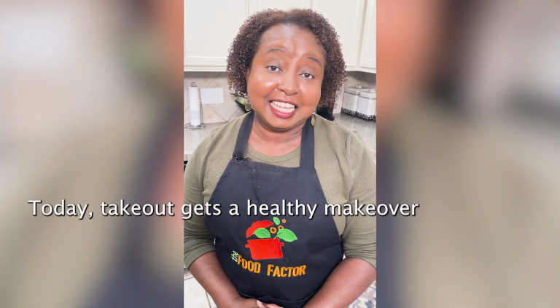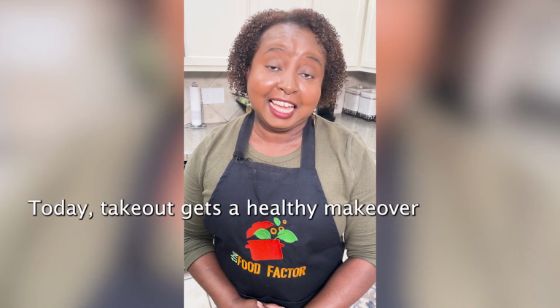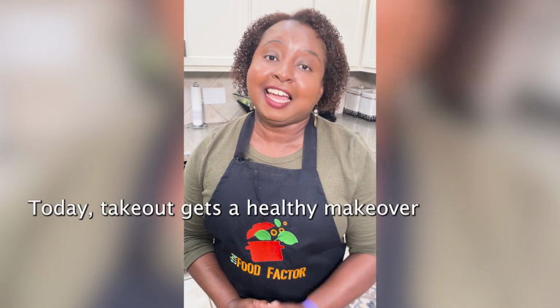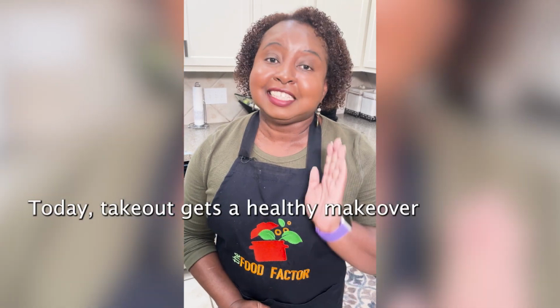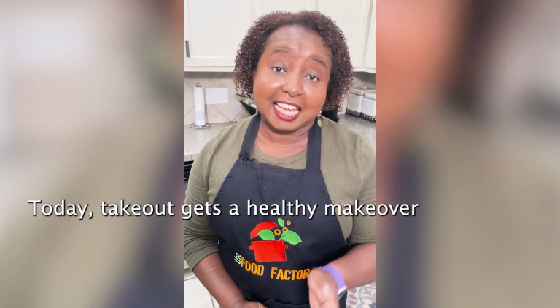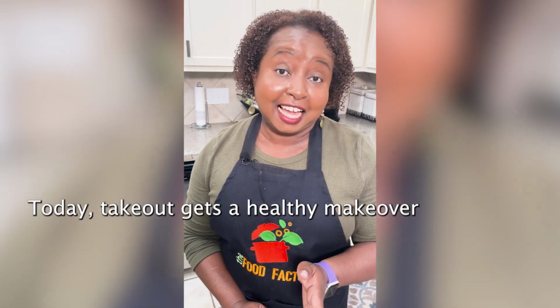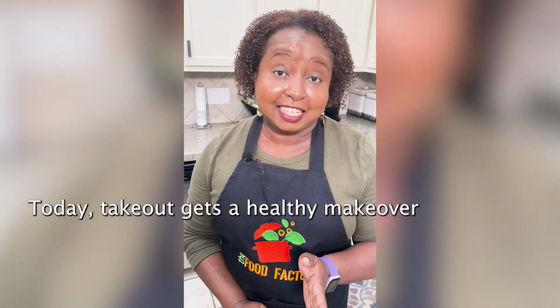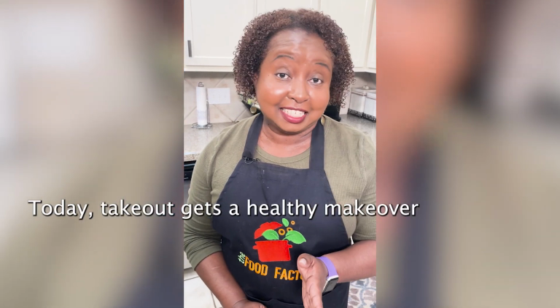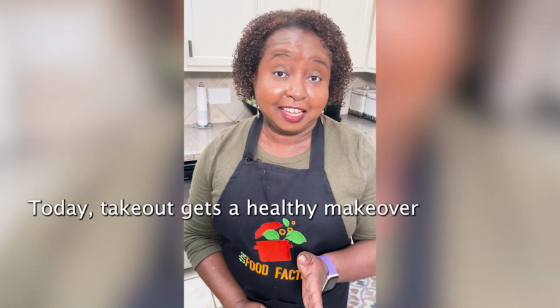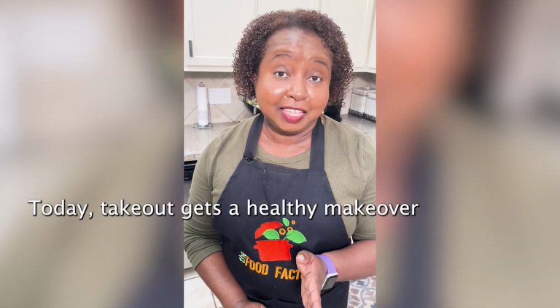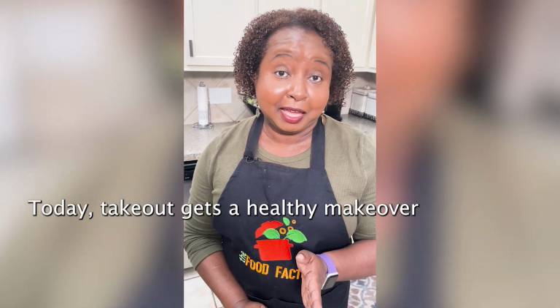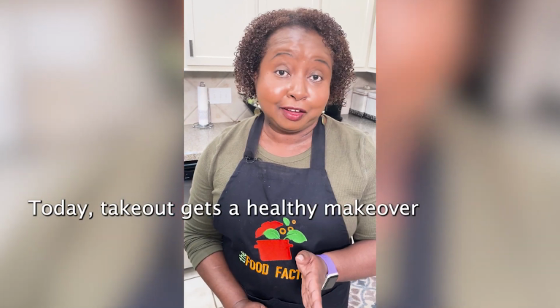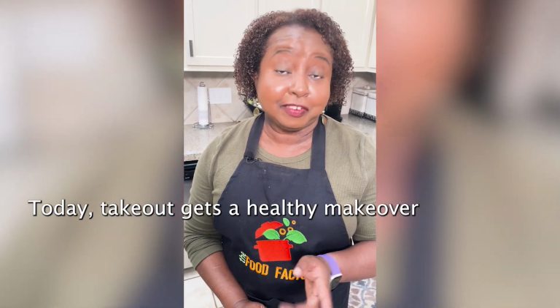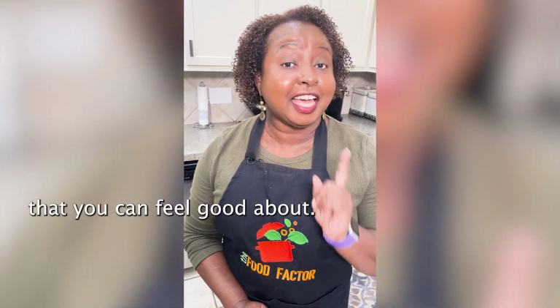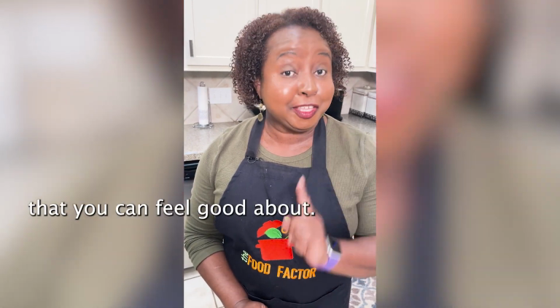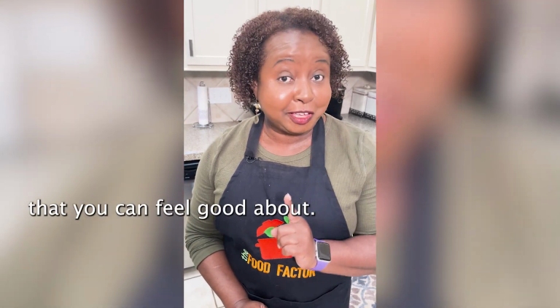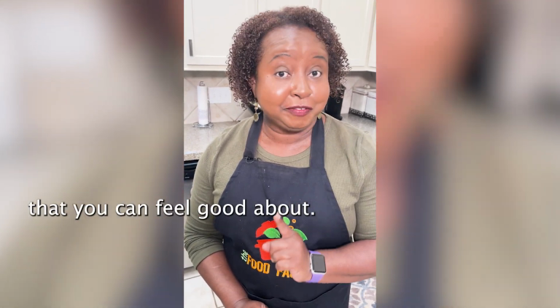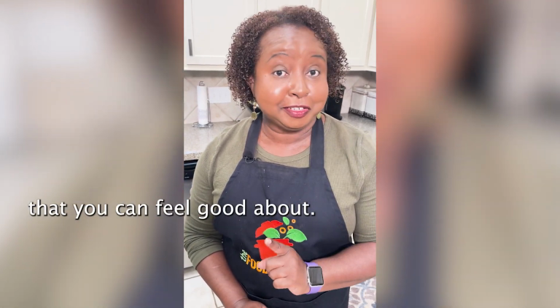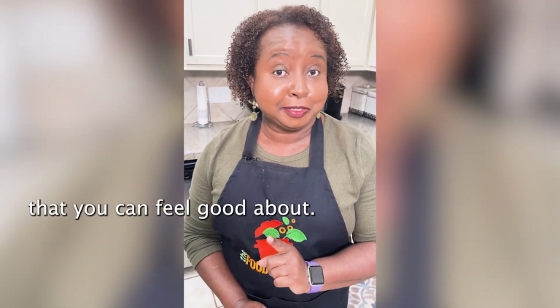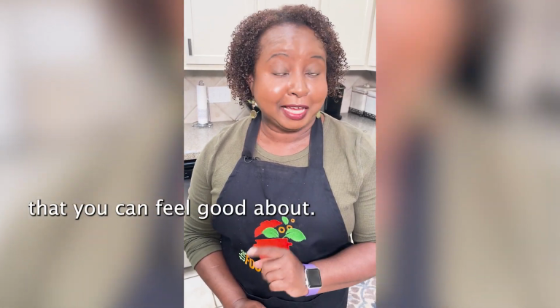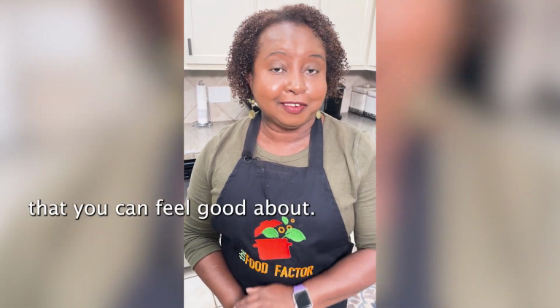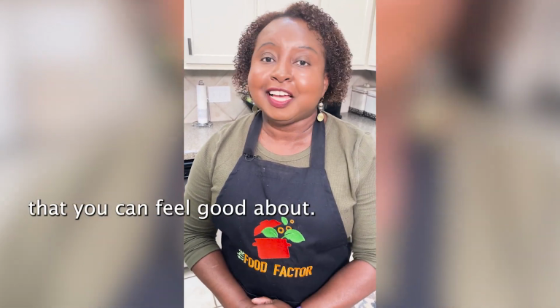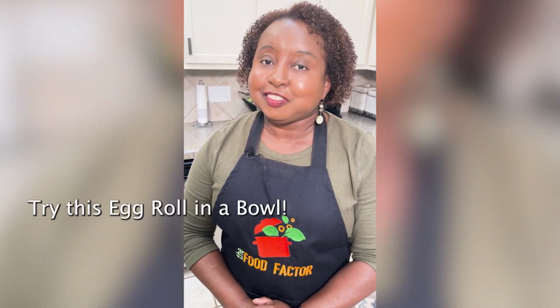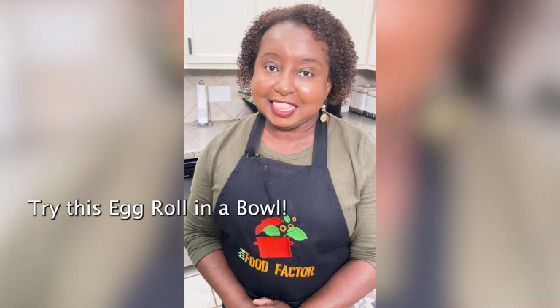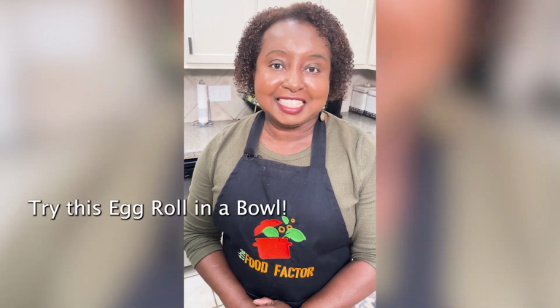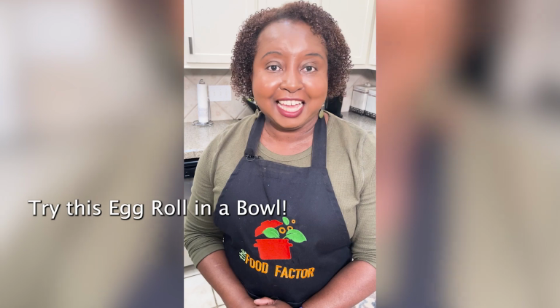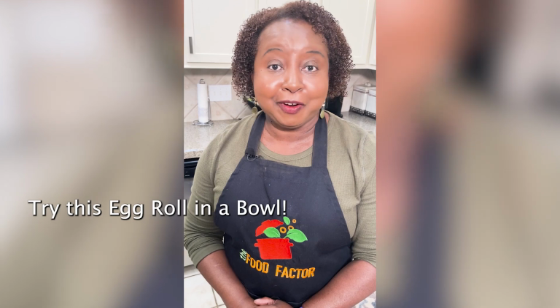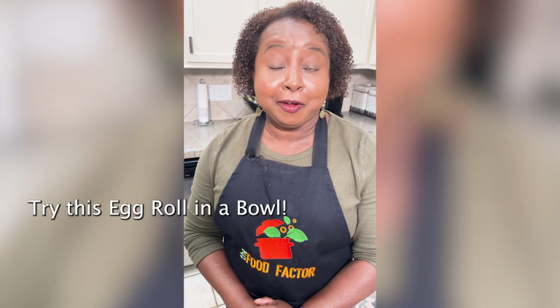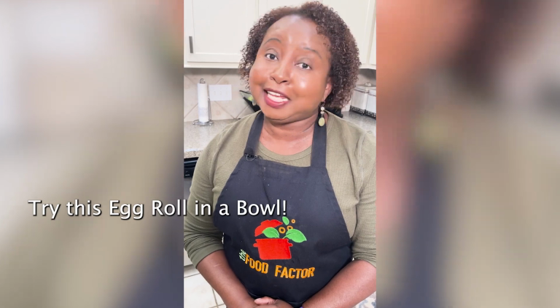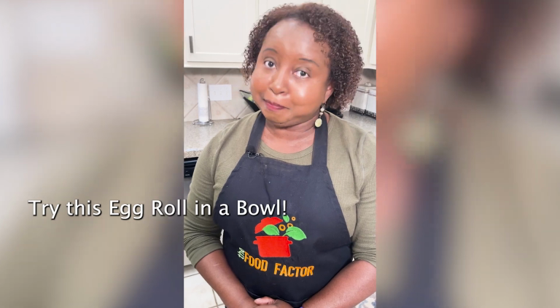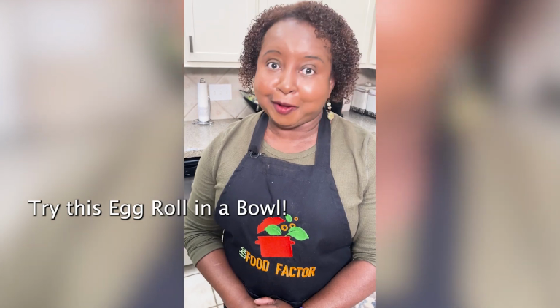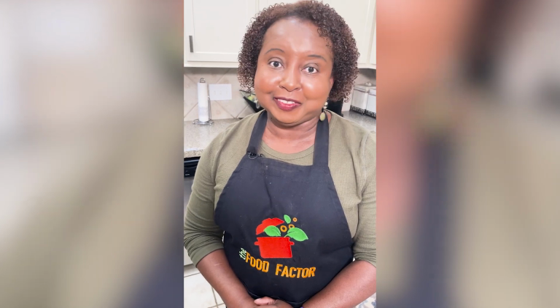Today, takeout gets a healthy makeover that you can feel good about. Try this egg roll in a bowl.